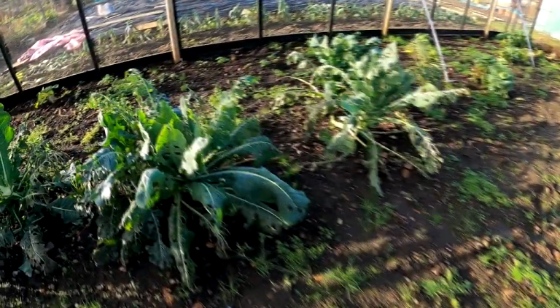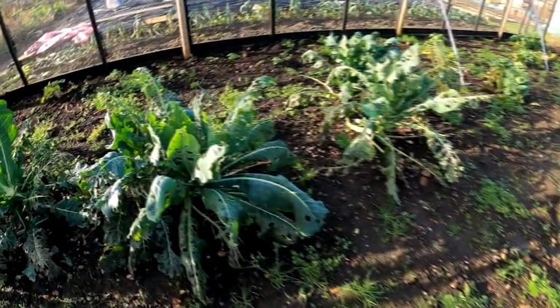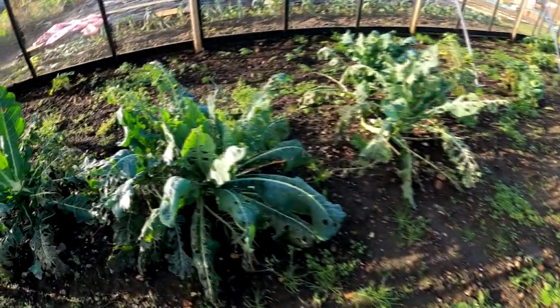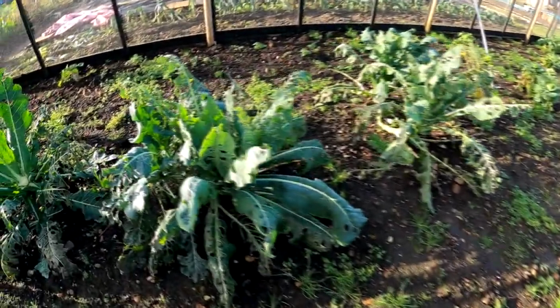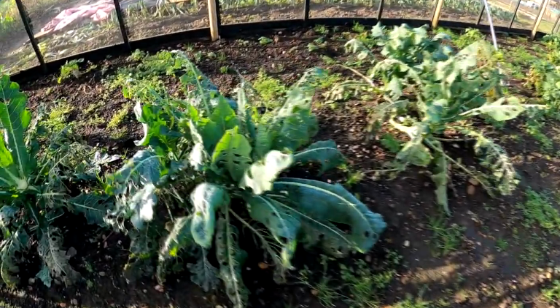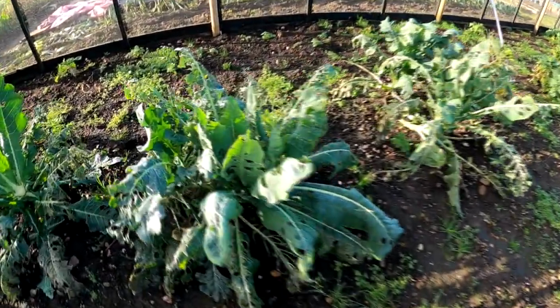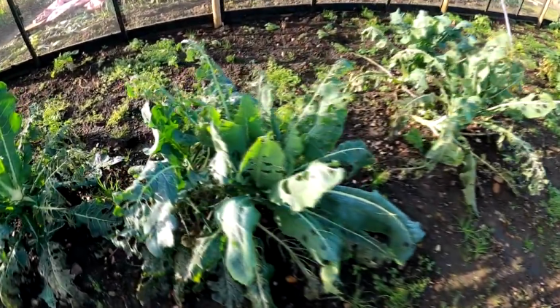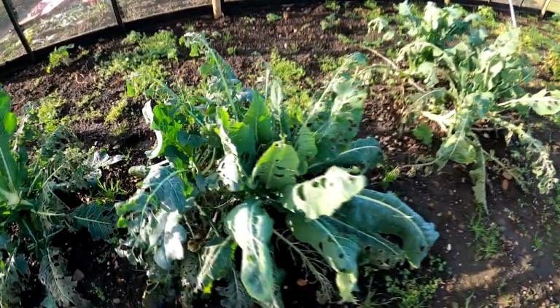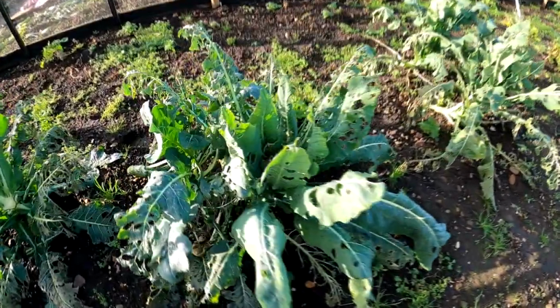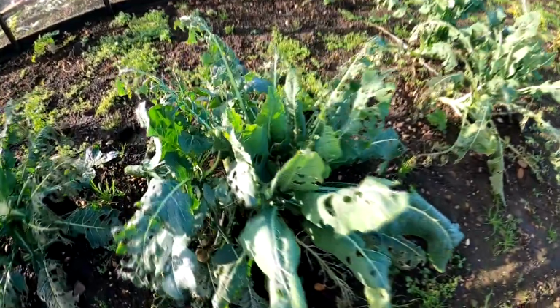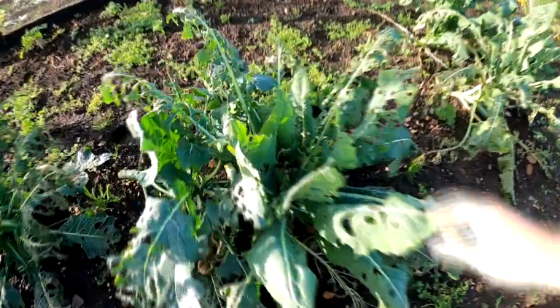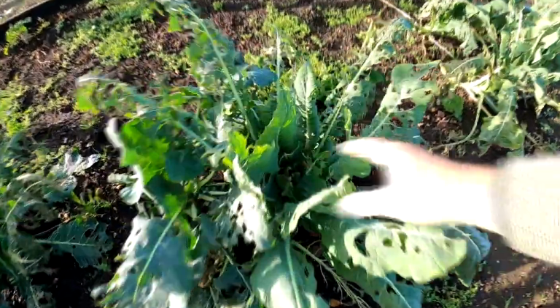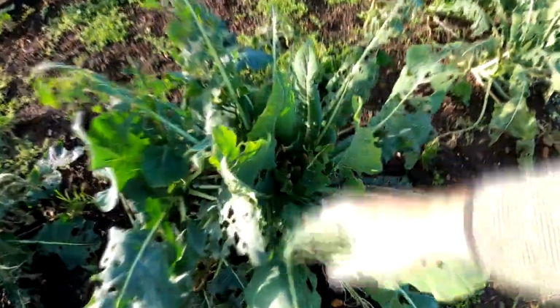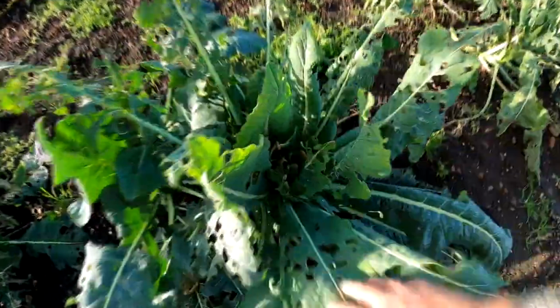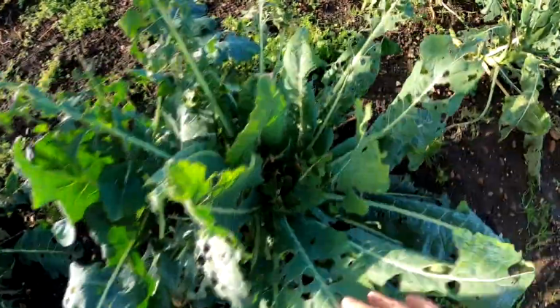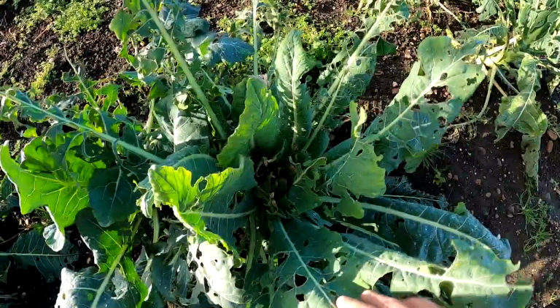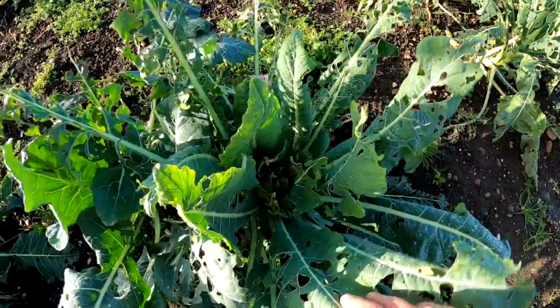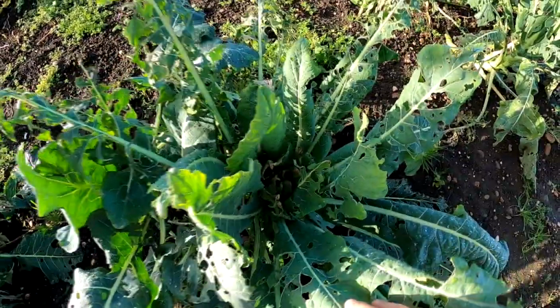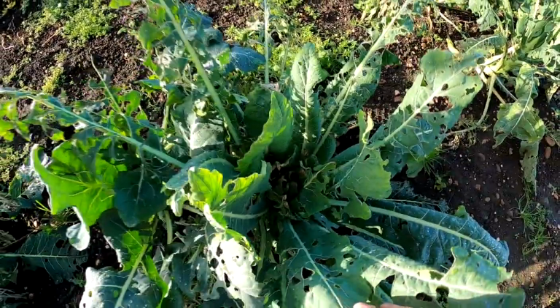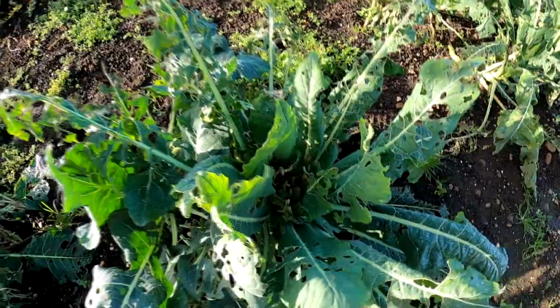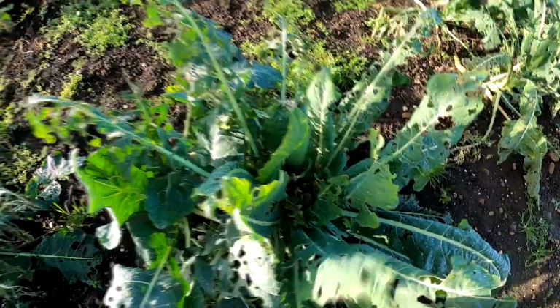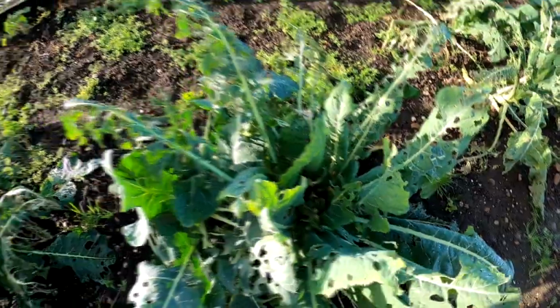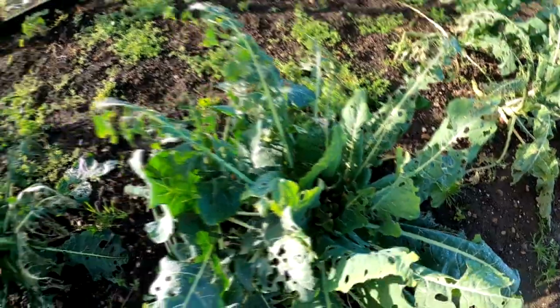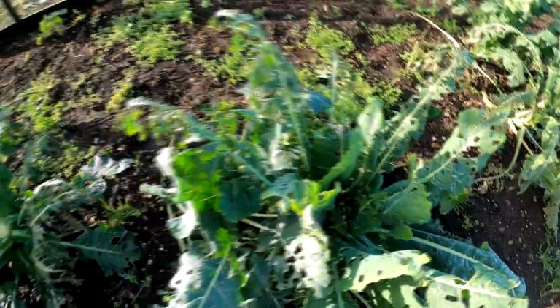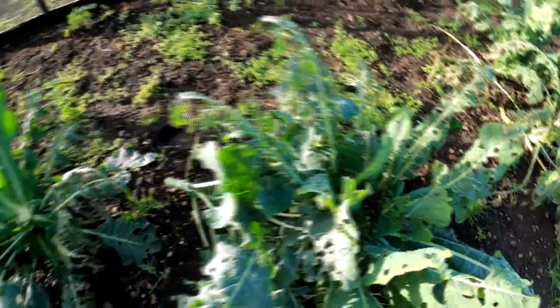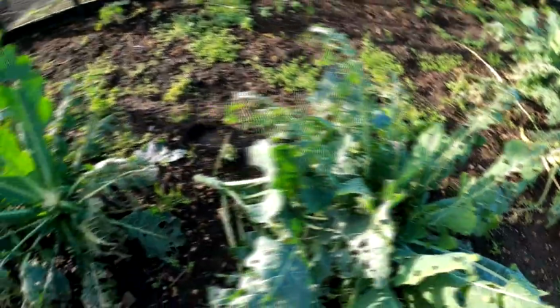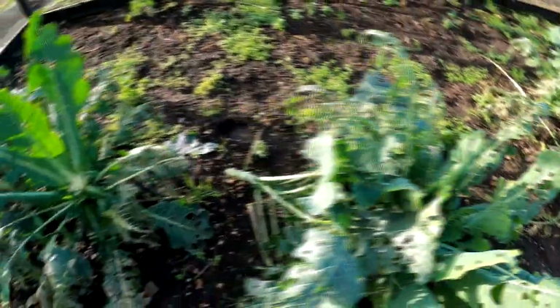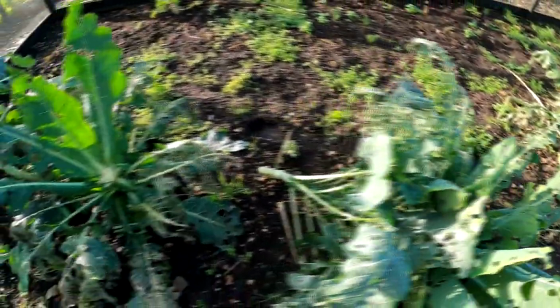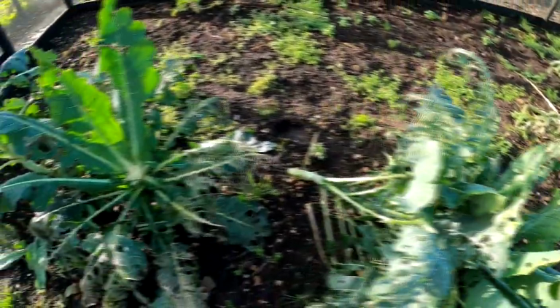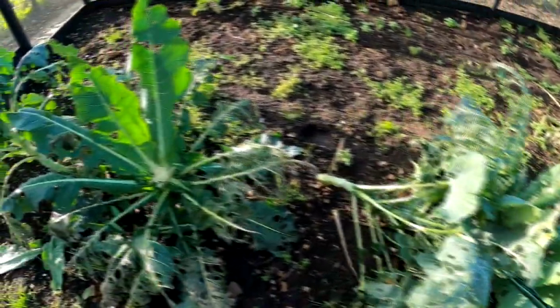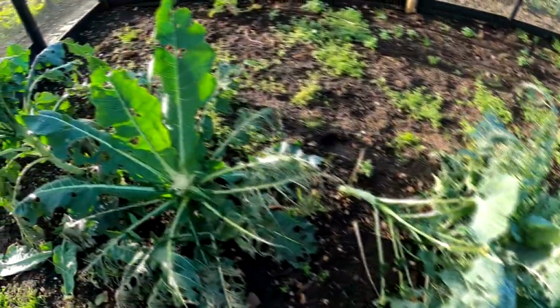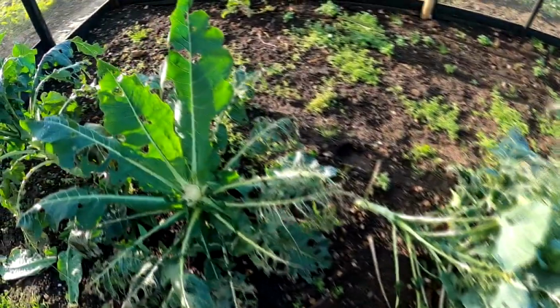This was Romanesco. I don't think it's going to make anything, but I'll leave it in for now because I don't need the space.